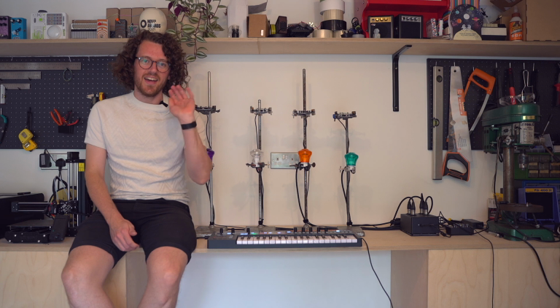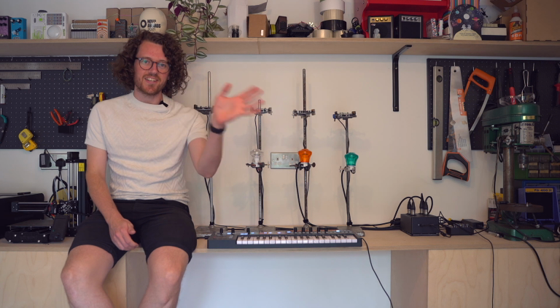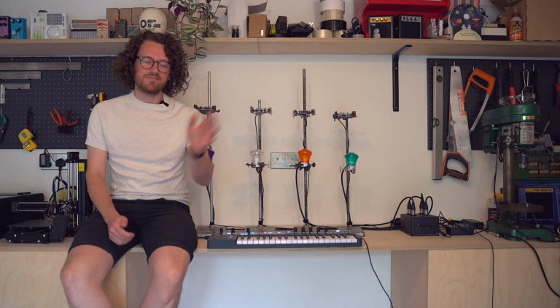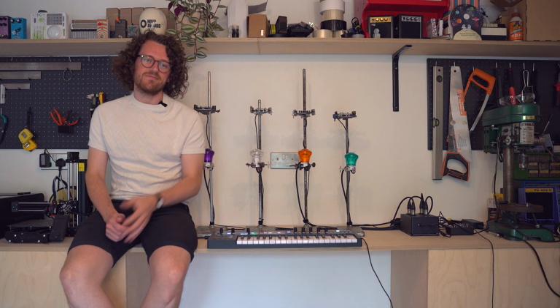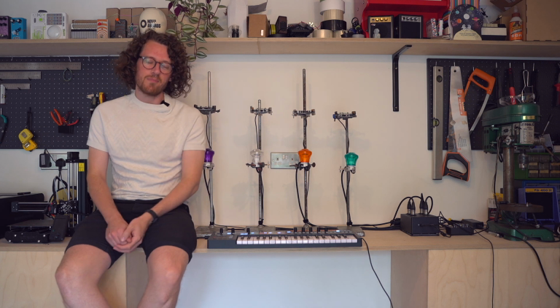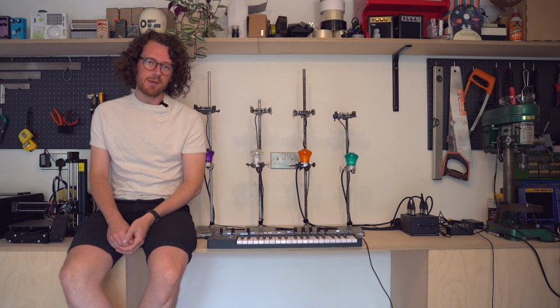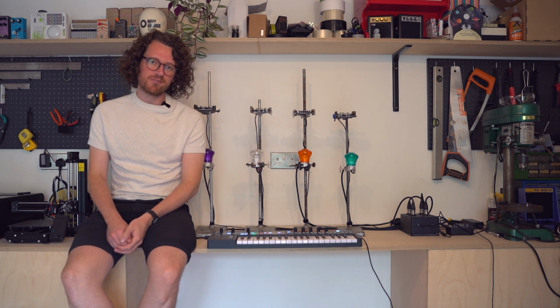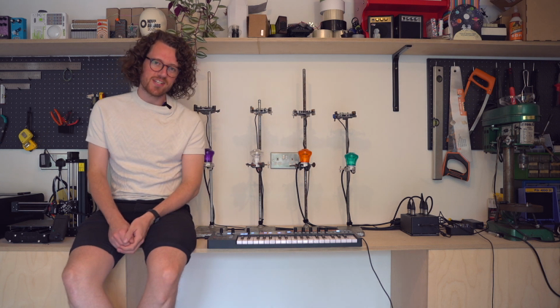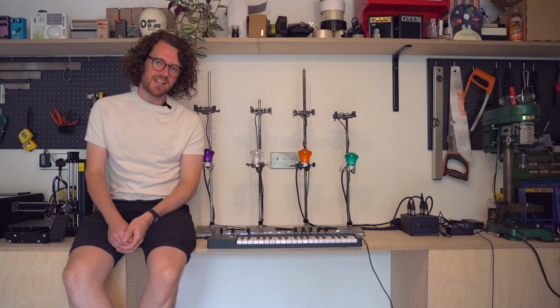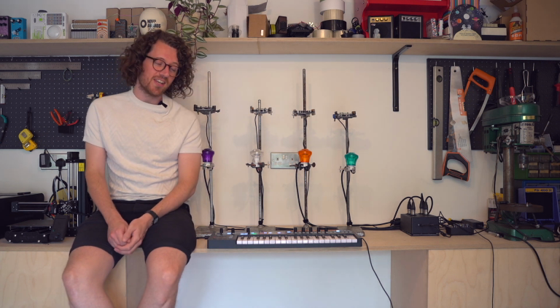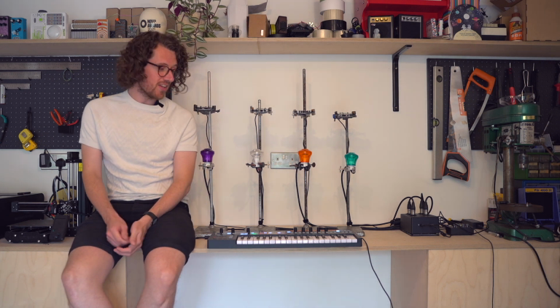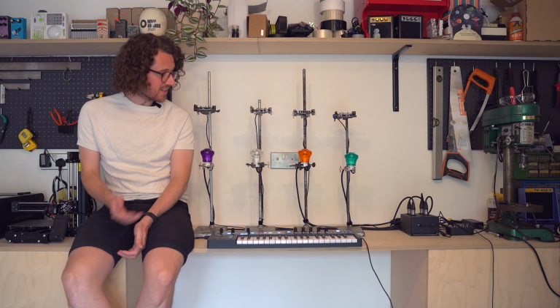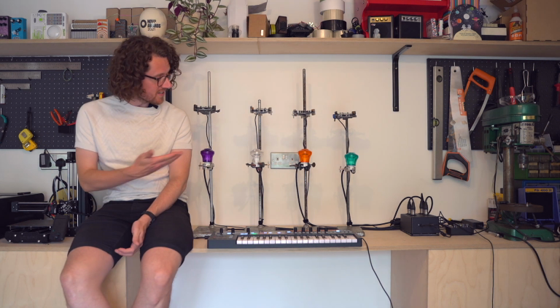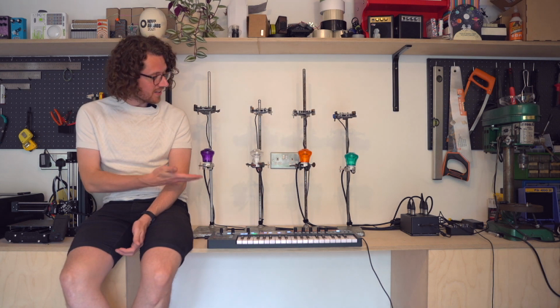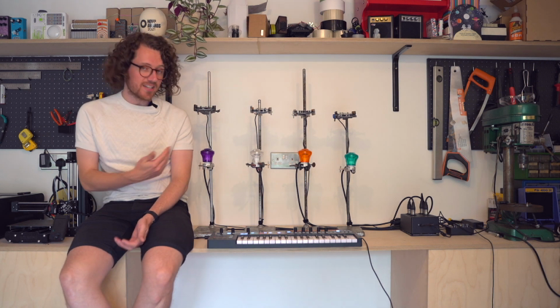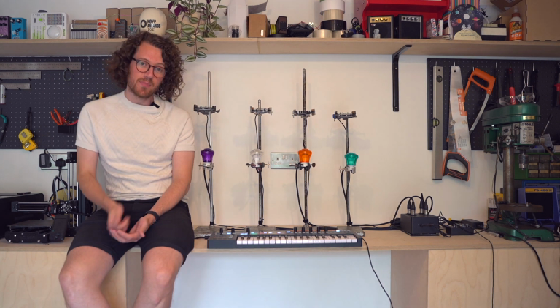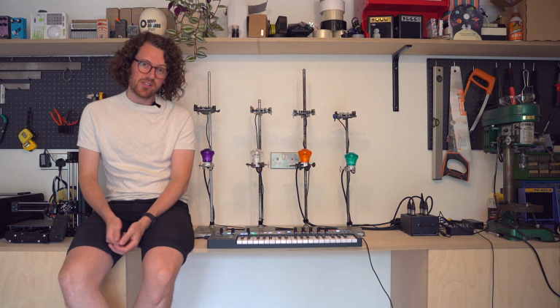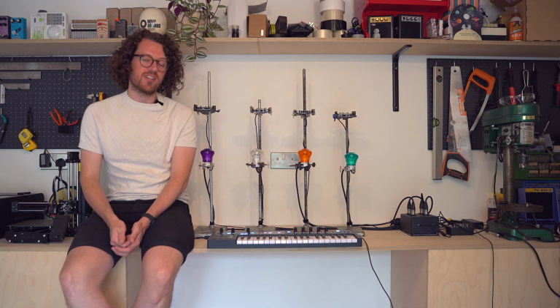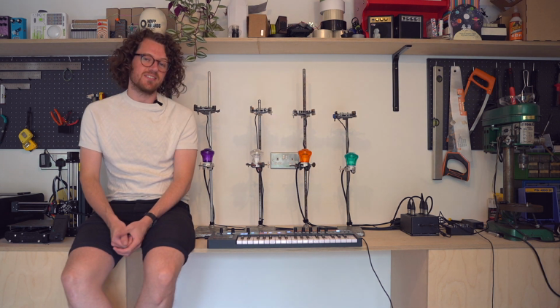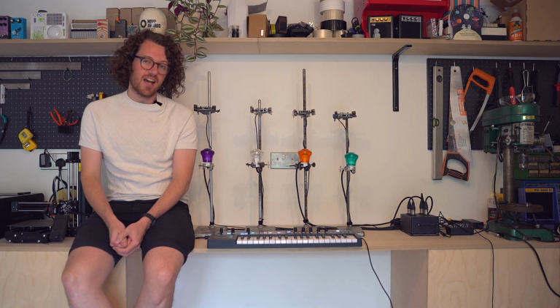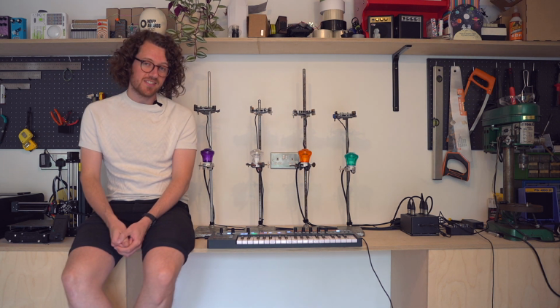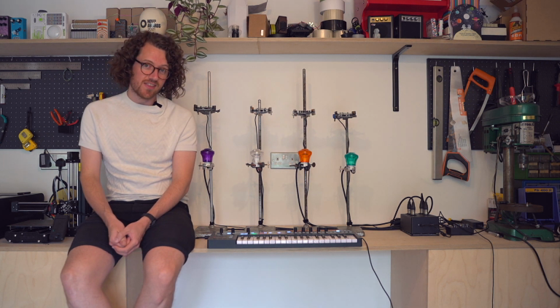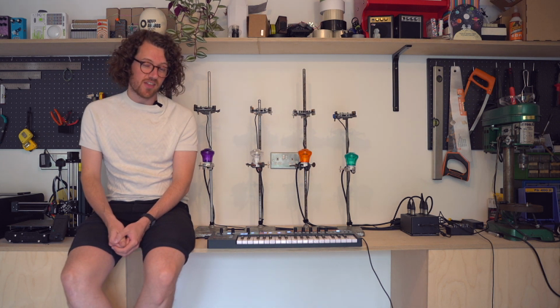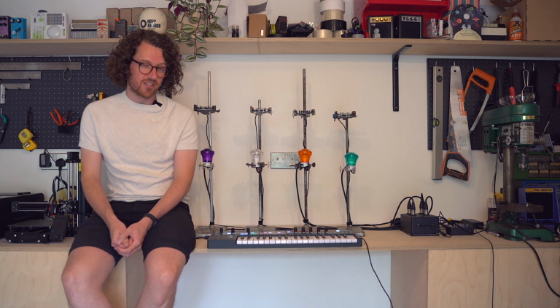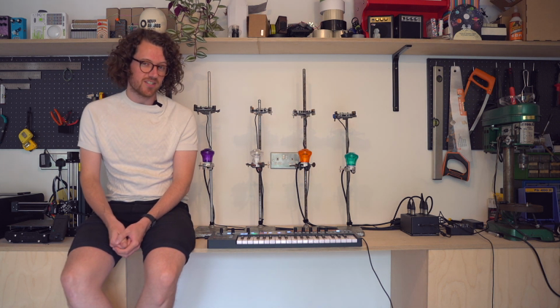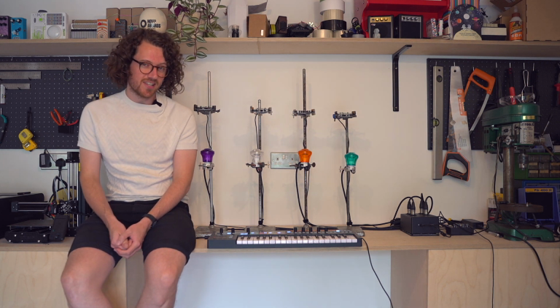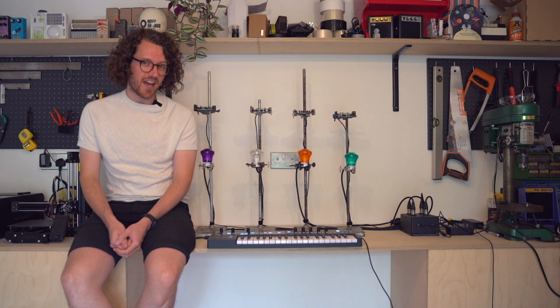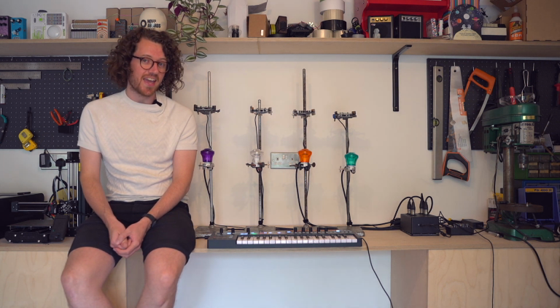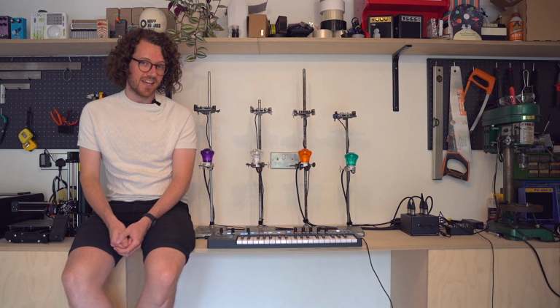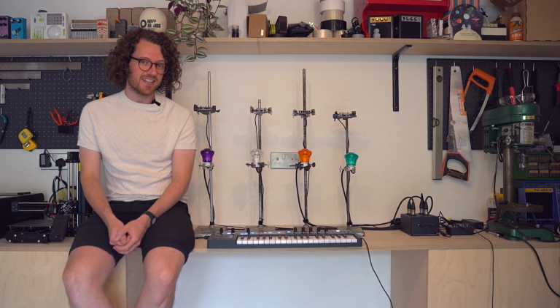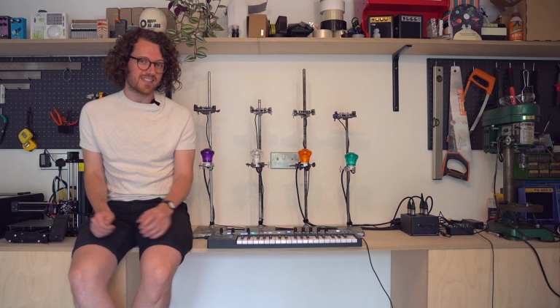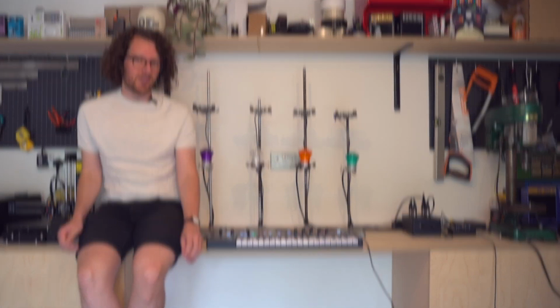Hey, my name is Fraser and this is Pulsar, a synth that turns light into sound.